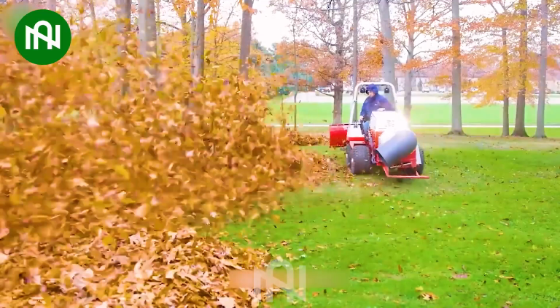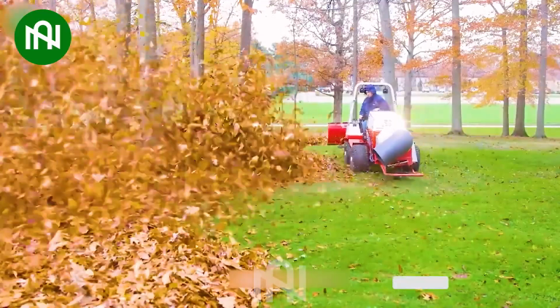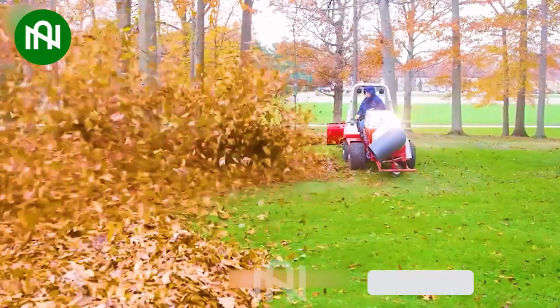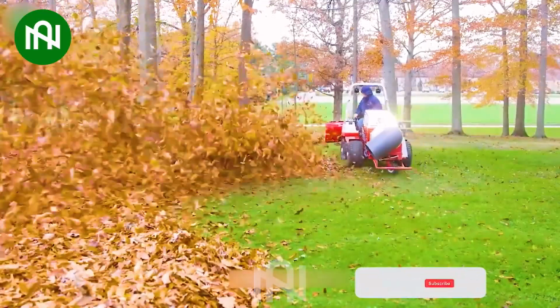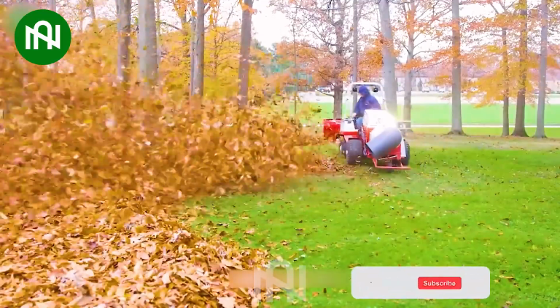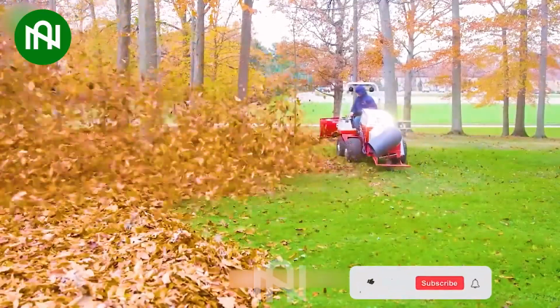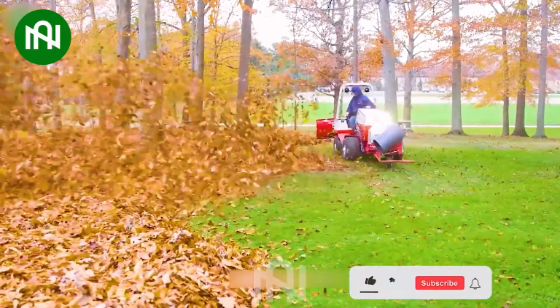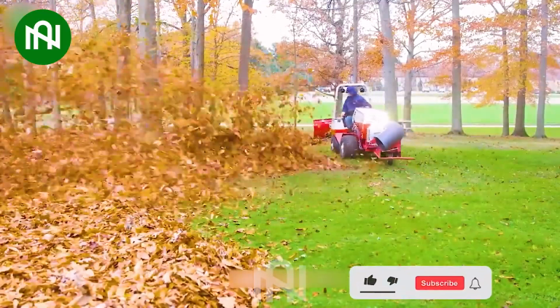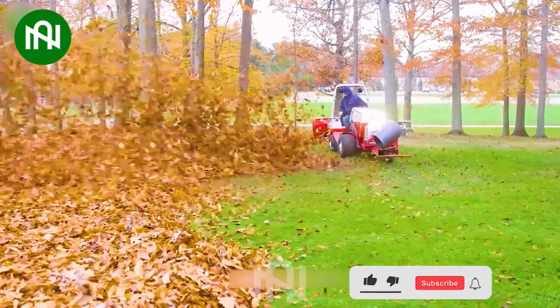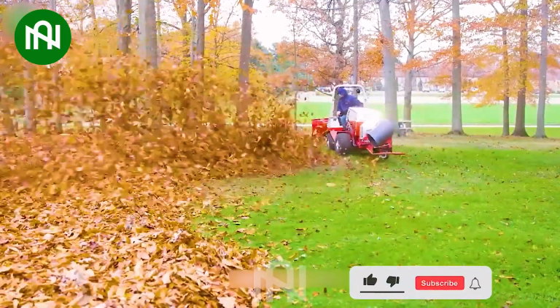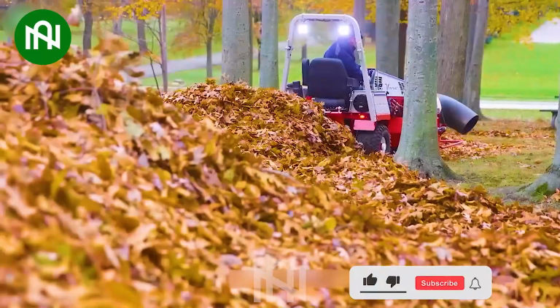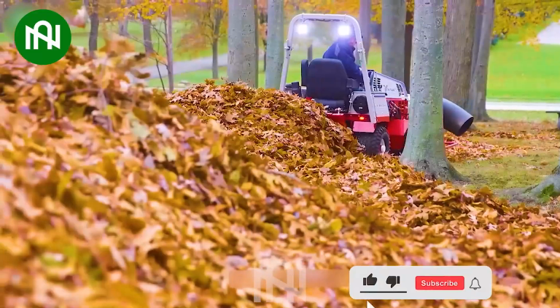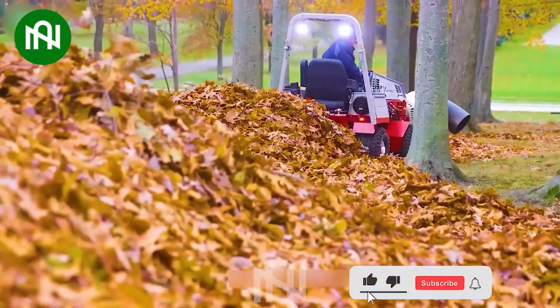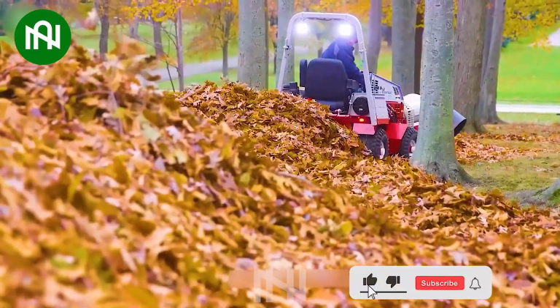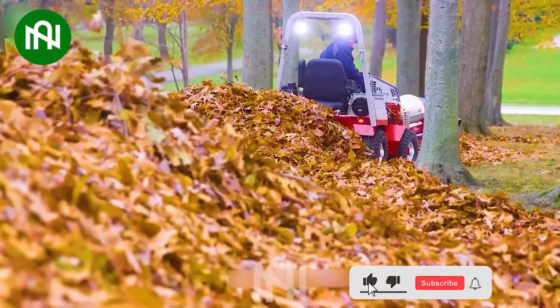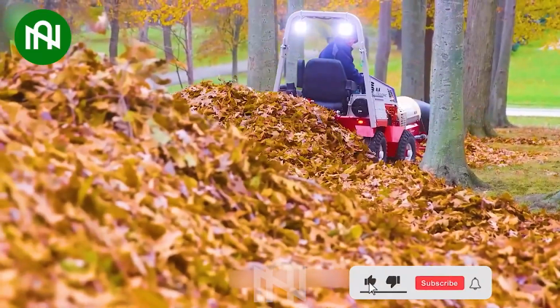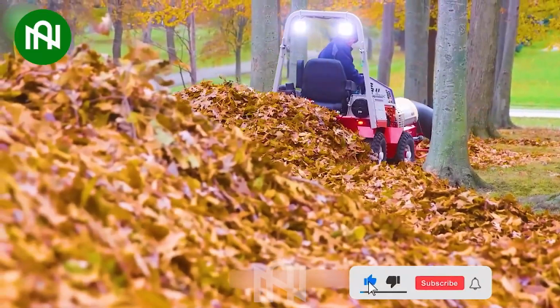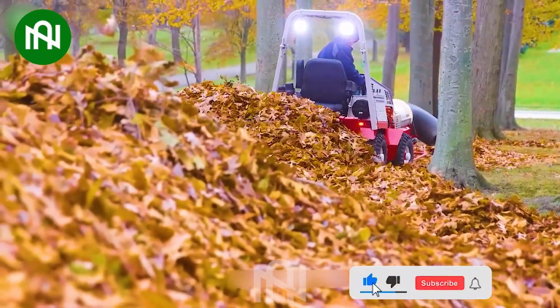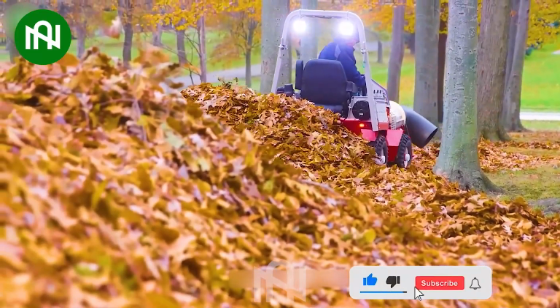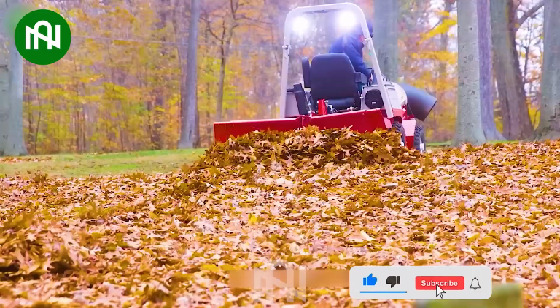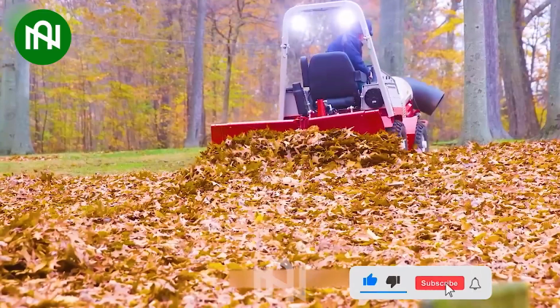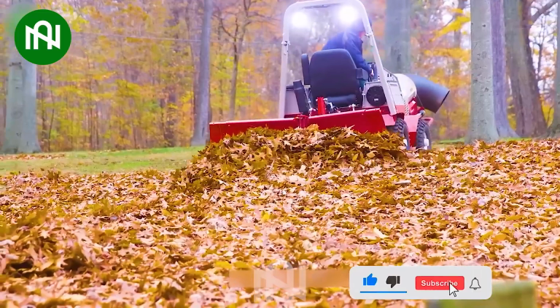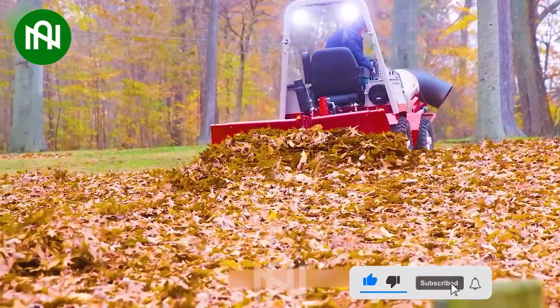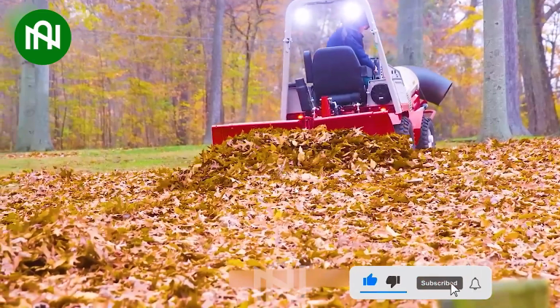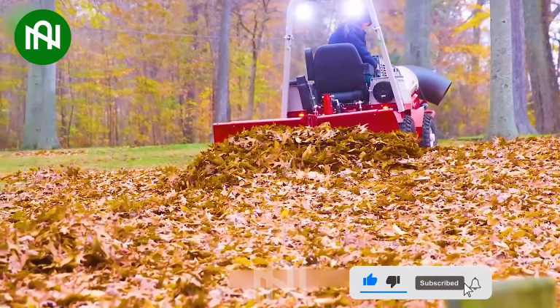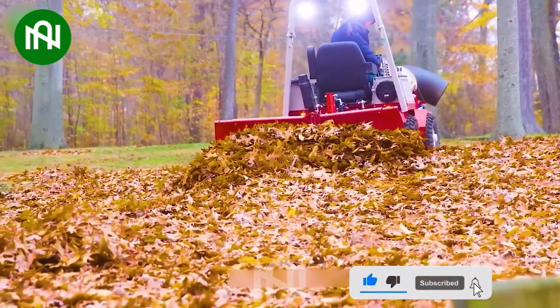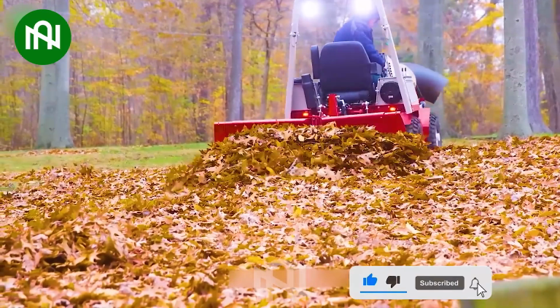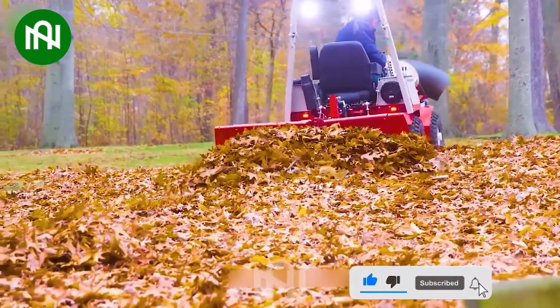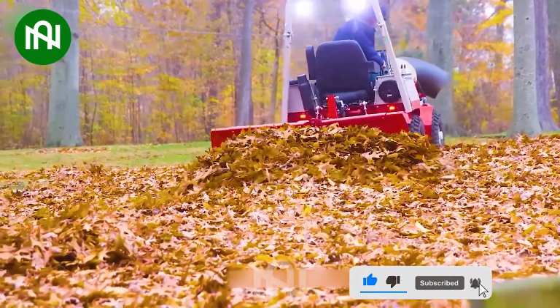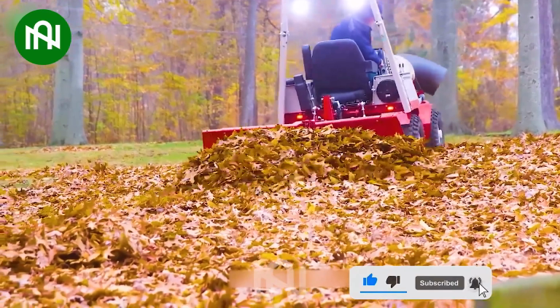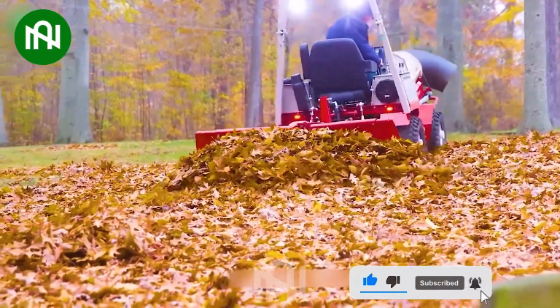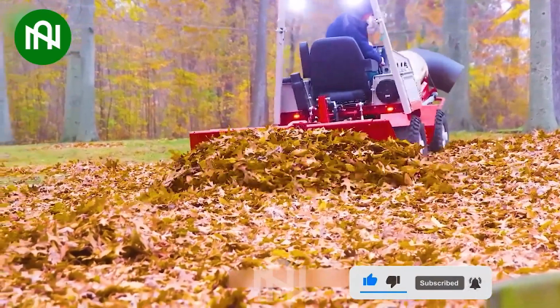If you find this machine fascinating, please like and subscribe to the channel for further impressive other machines.